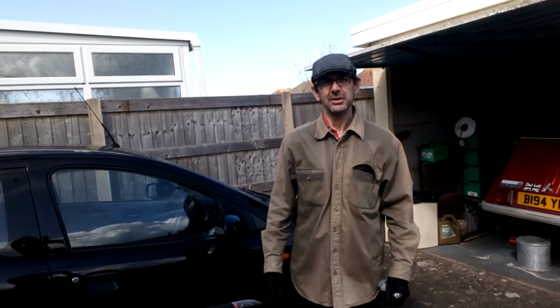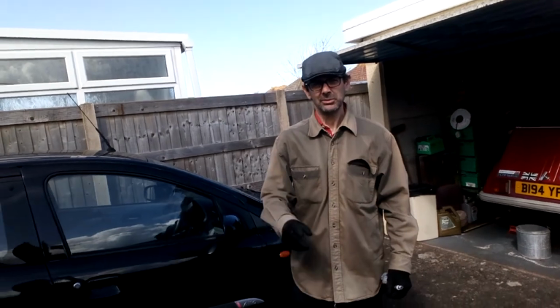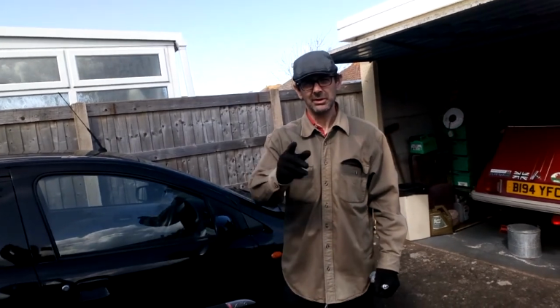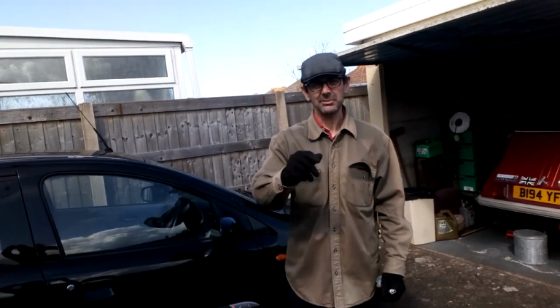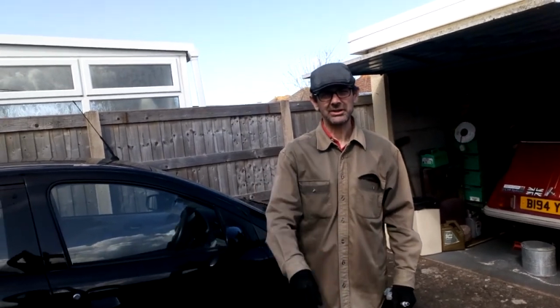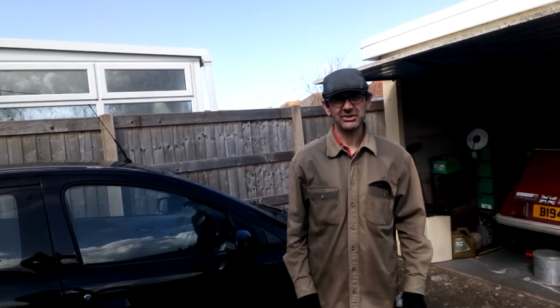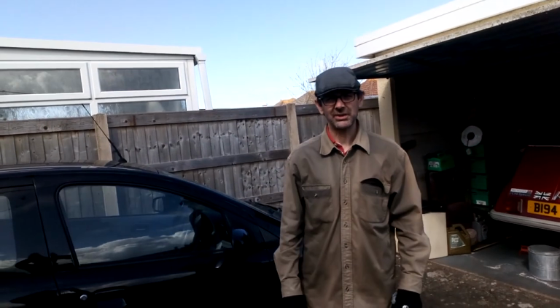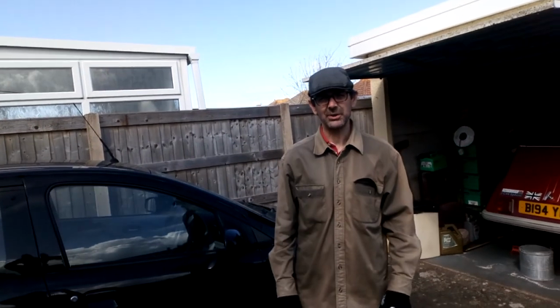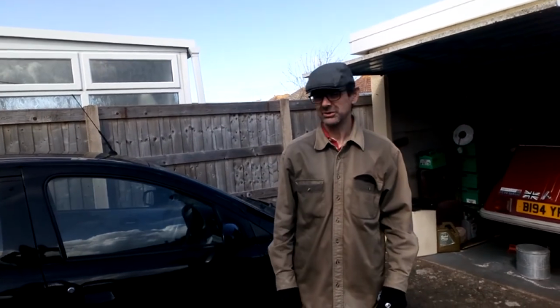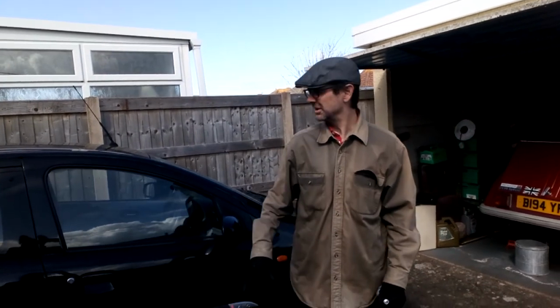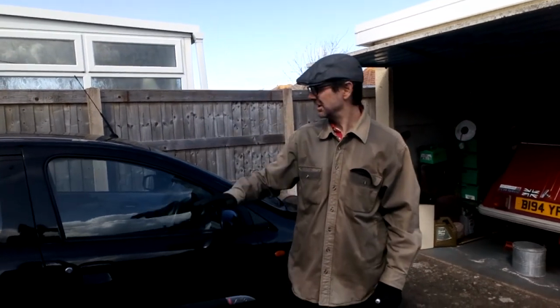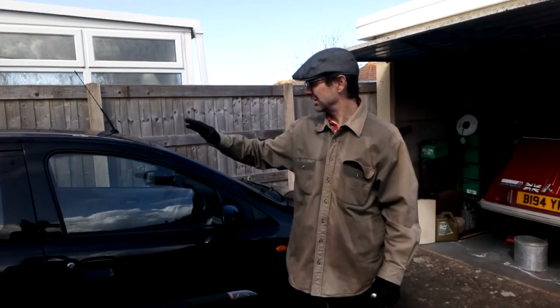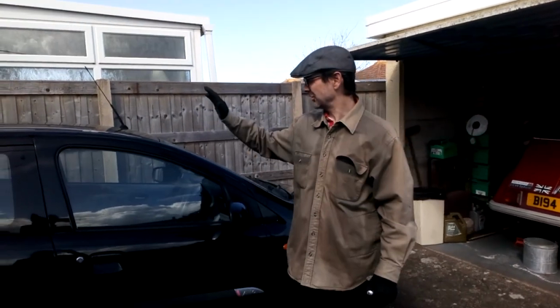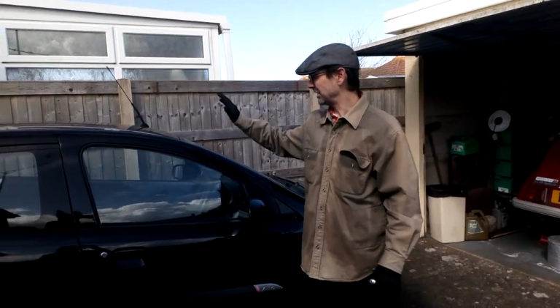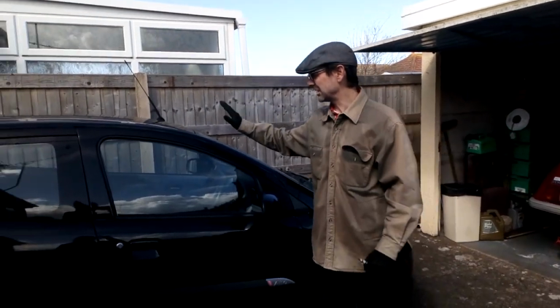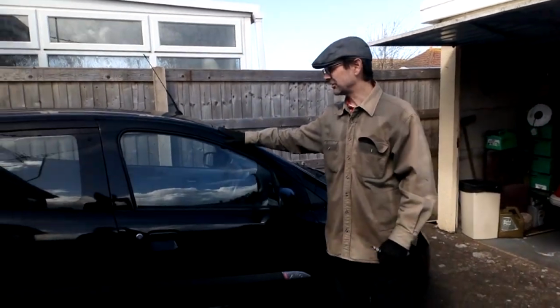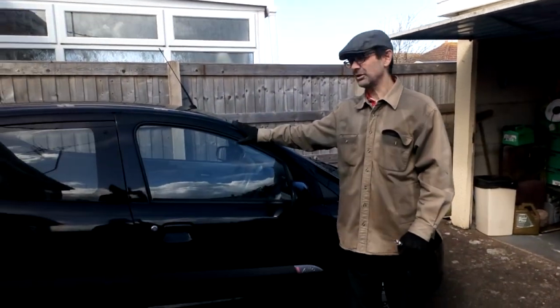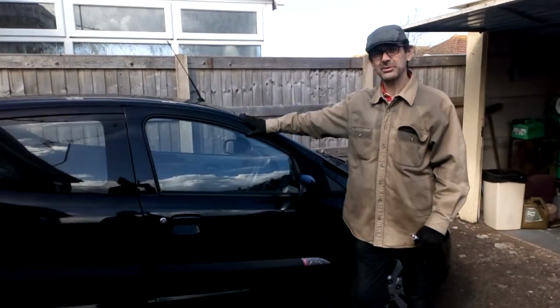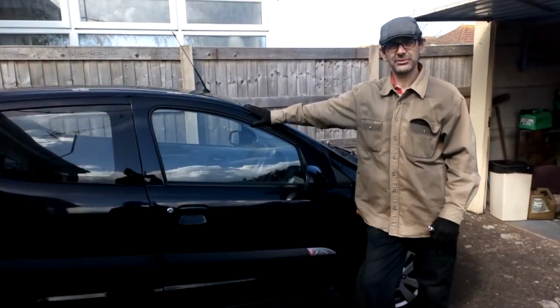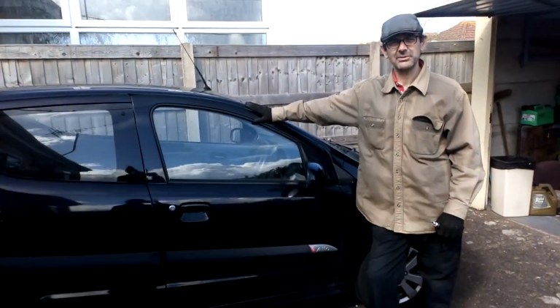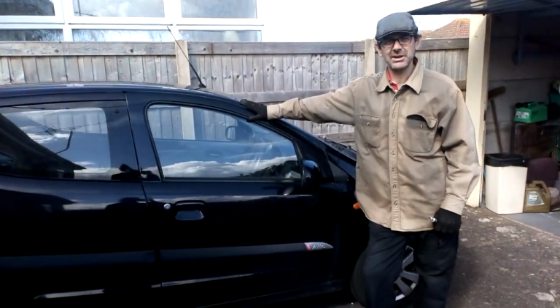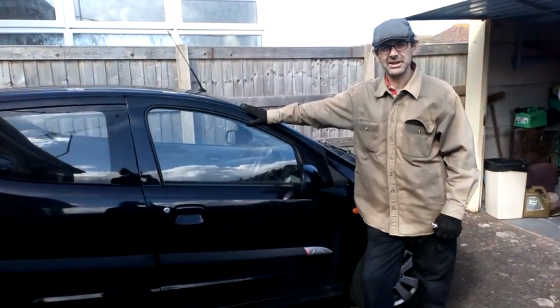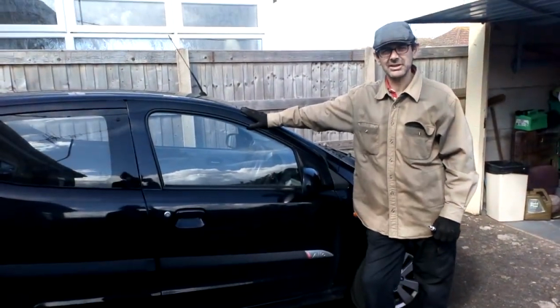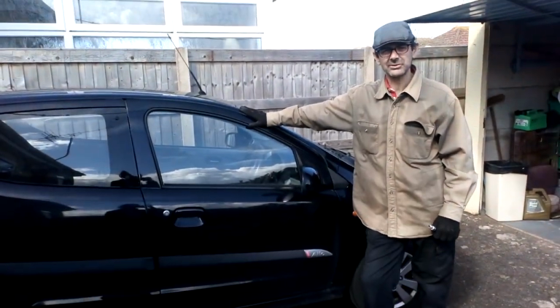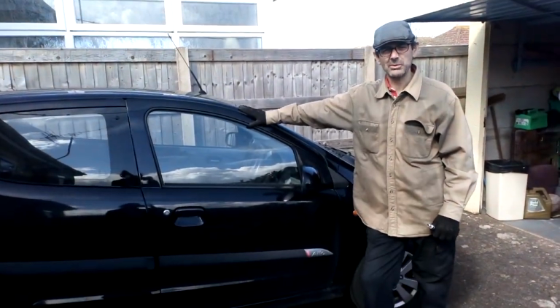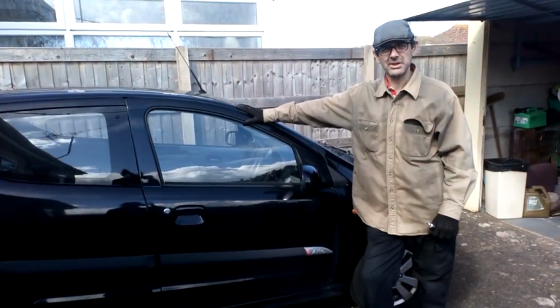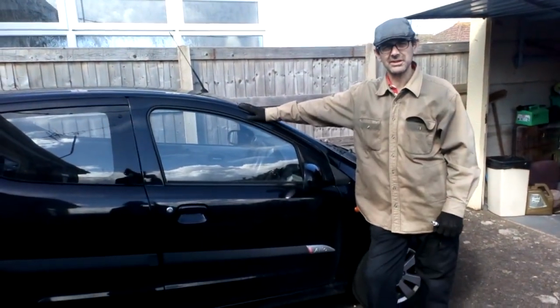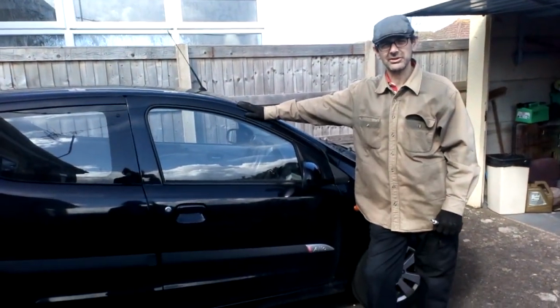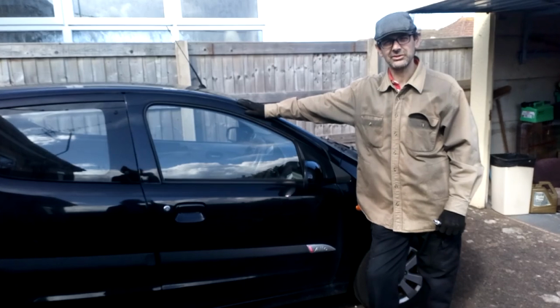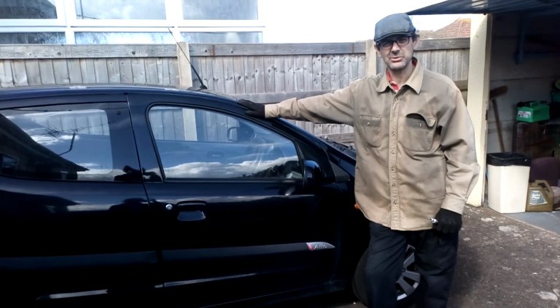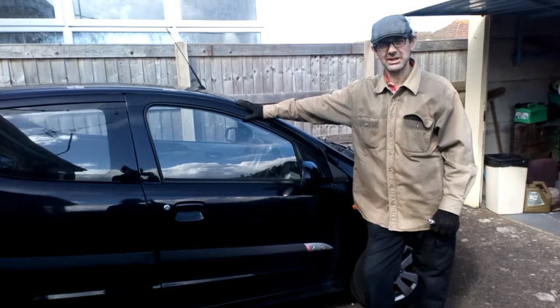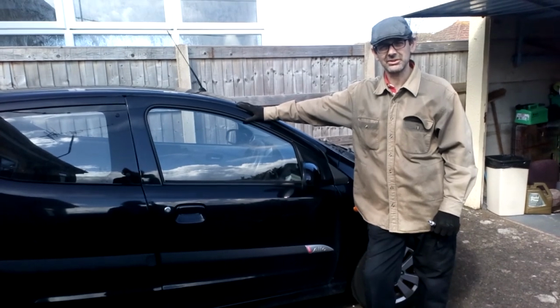Welcome back to the shed, folks. Another little installment for Smokey, the Suzuki Alto.